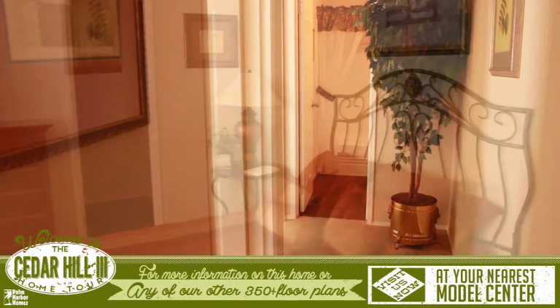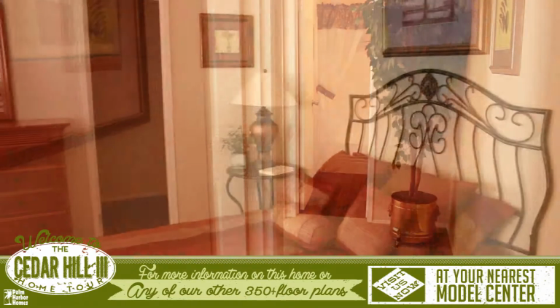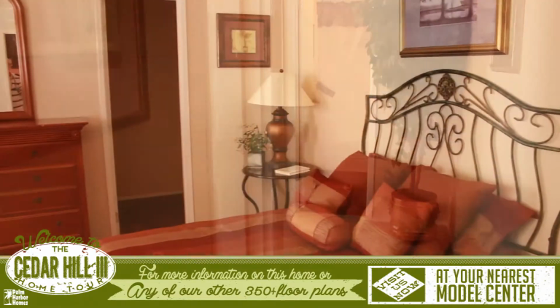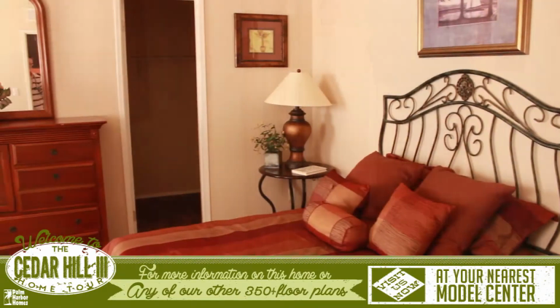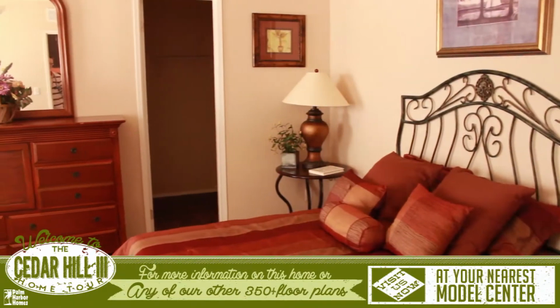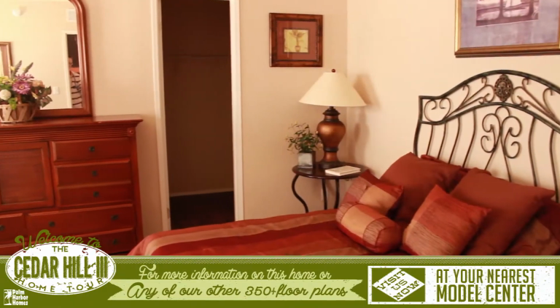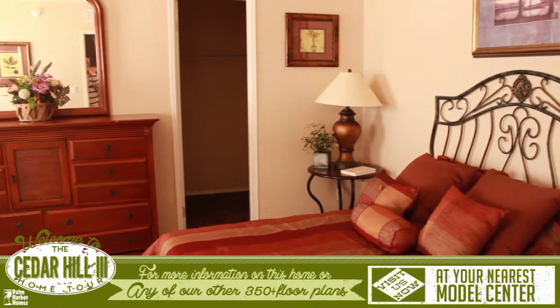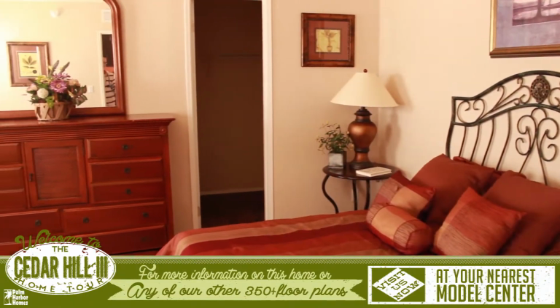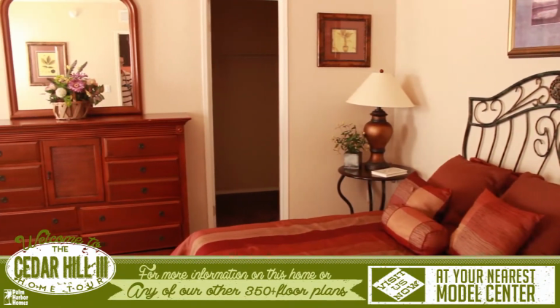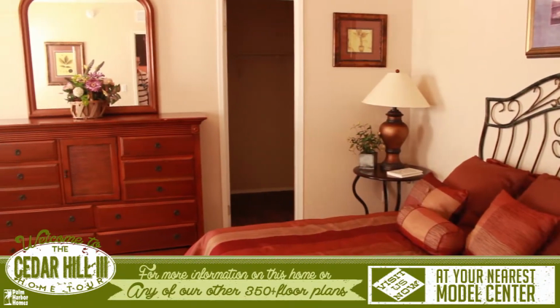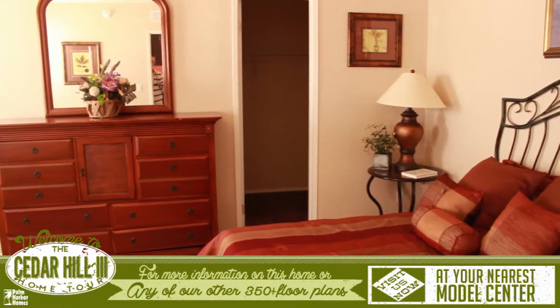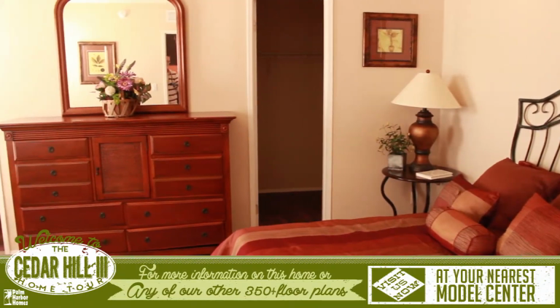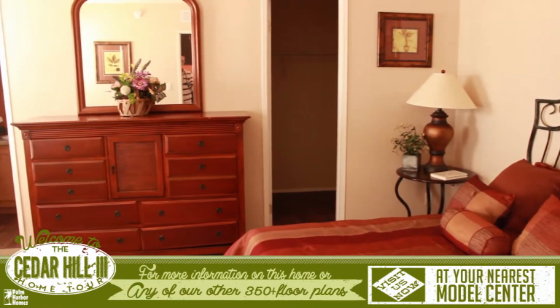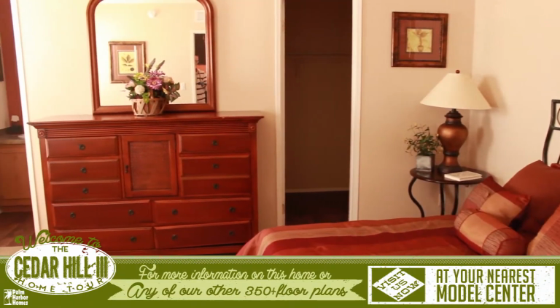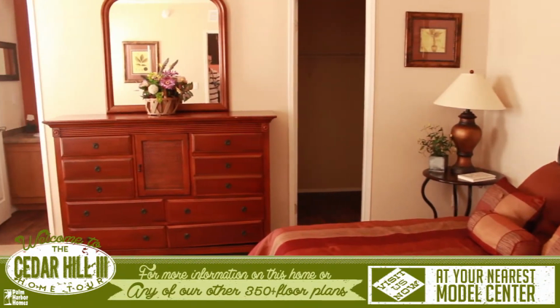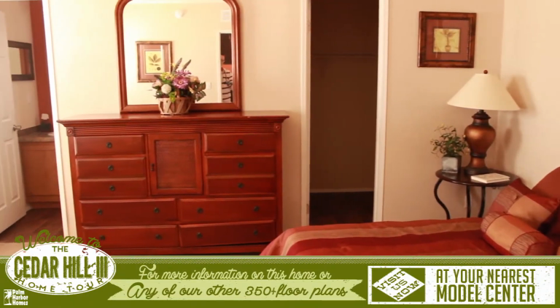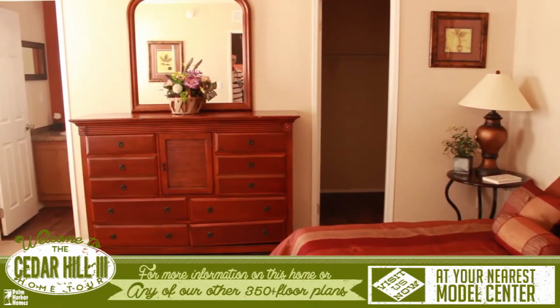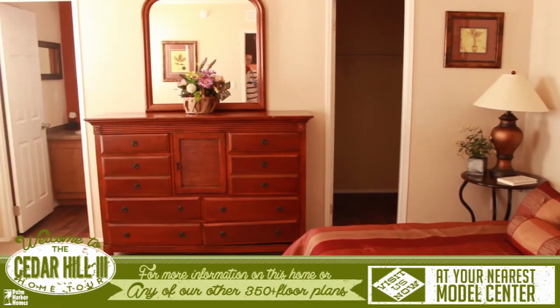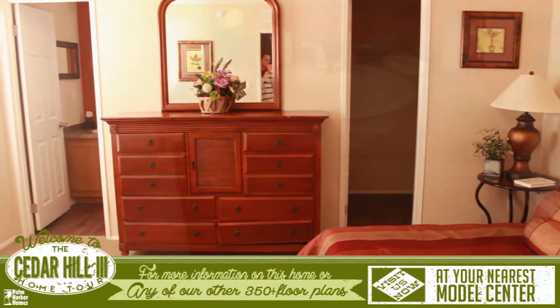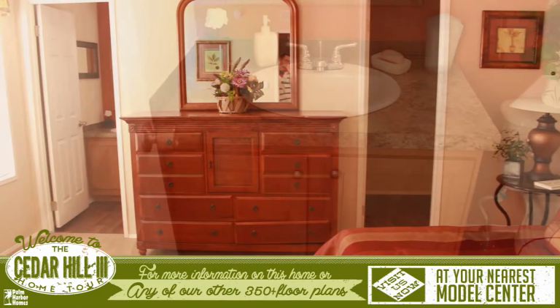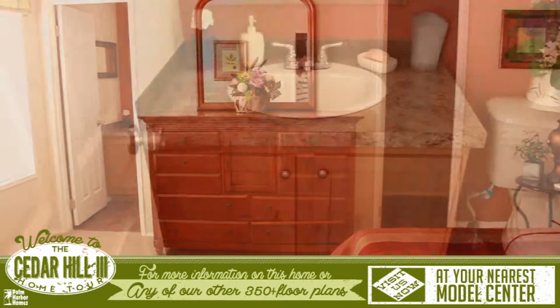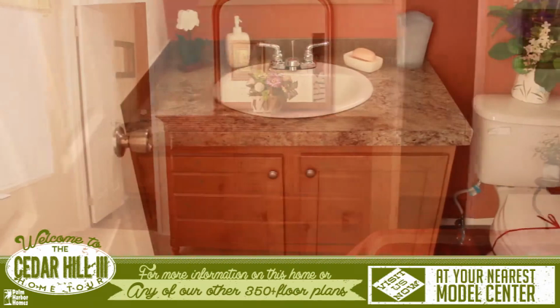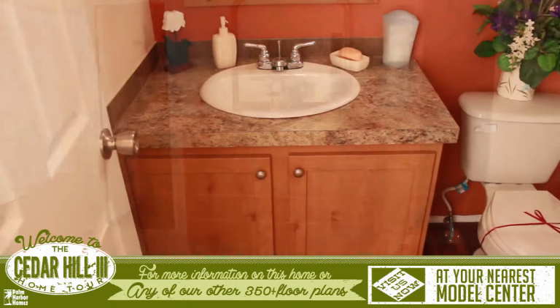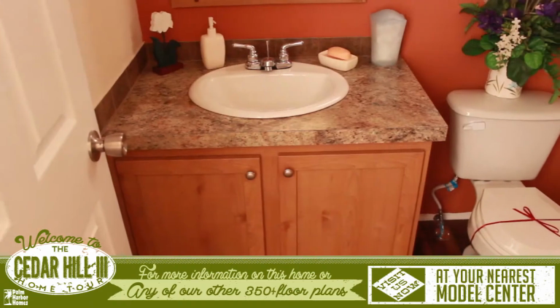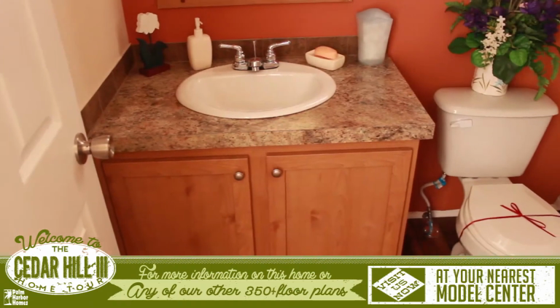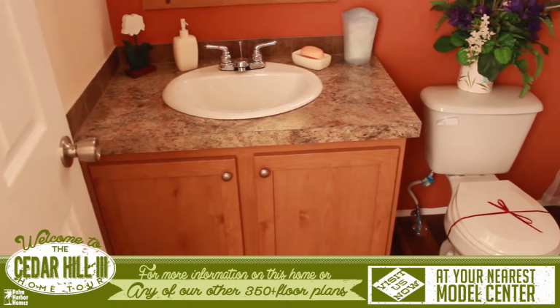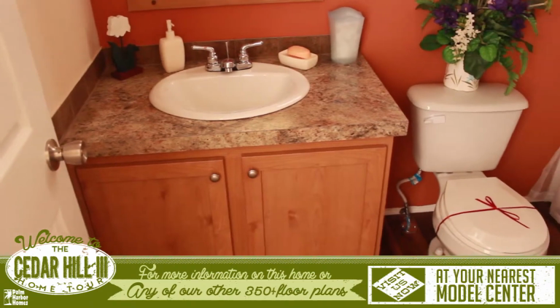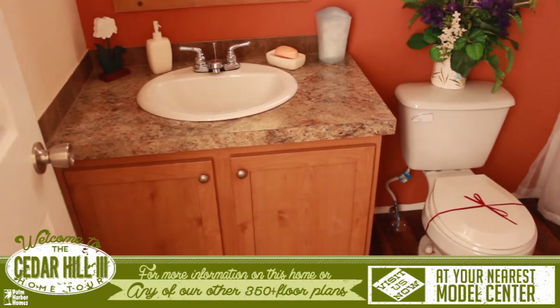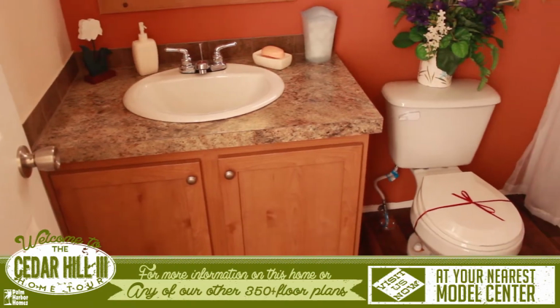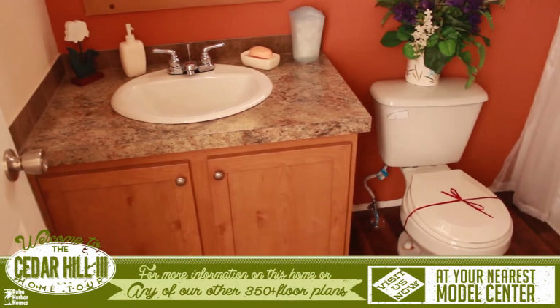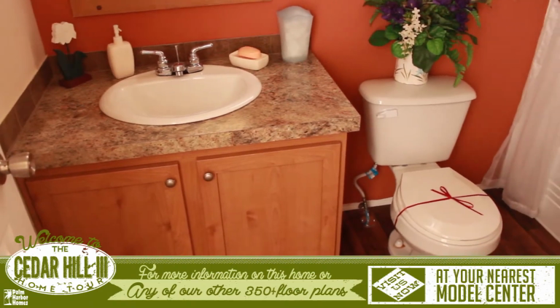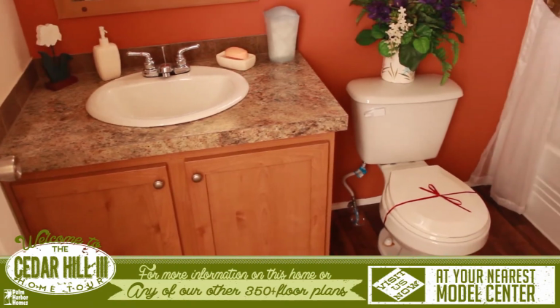At the other end of the home next to the kitchen is the spacious master suite that features a generous bathroom and a walk-in closet.